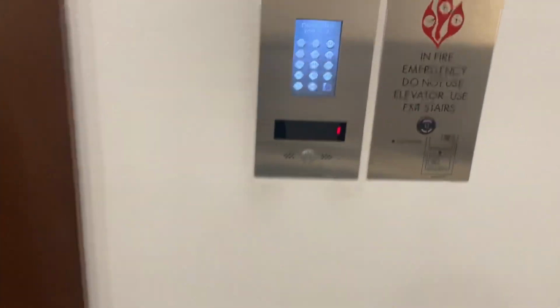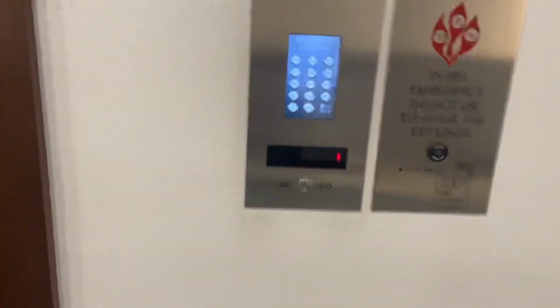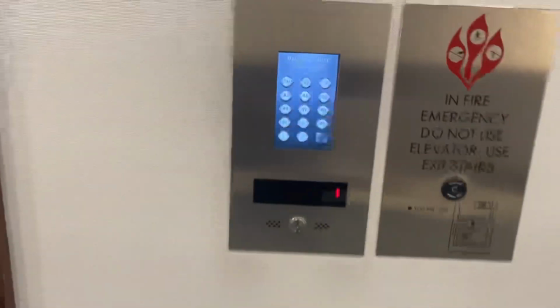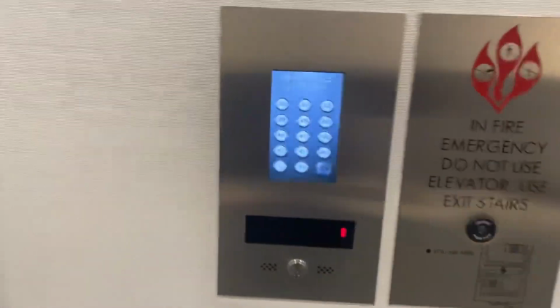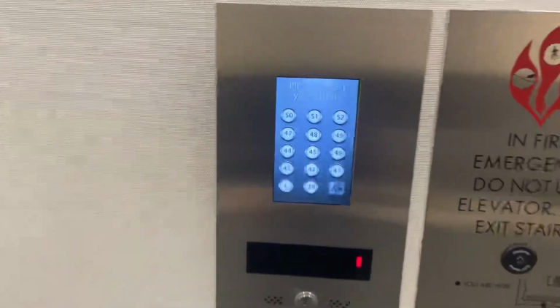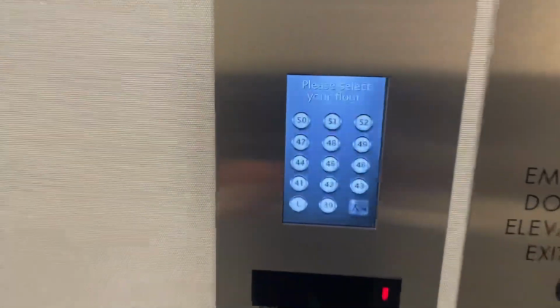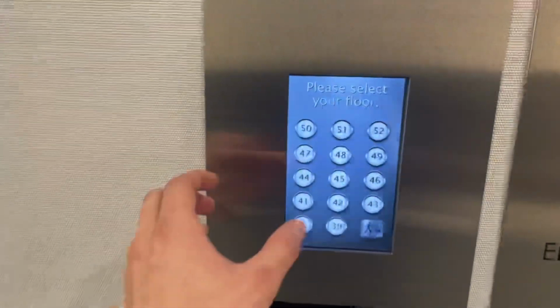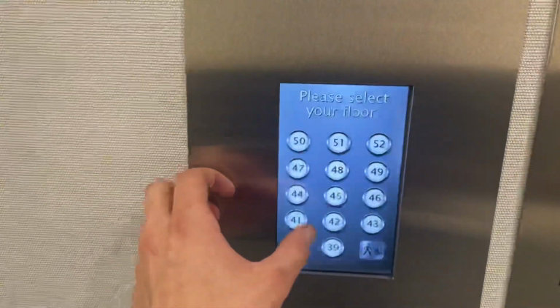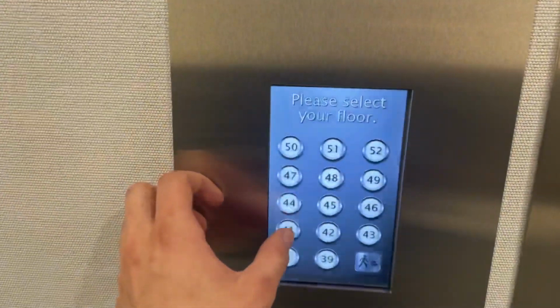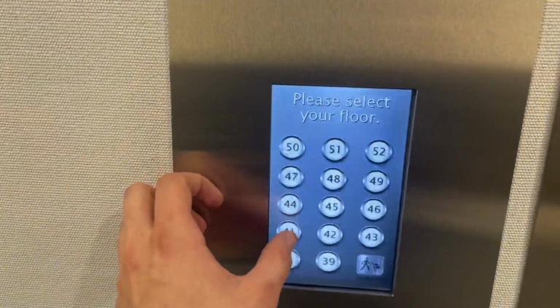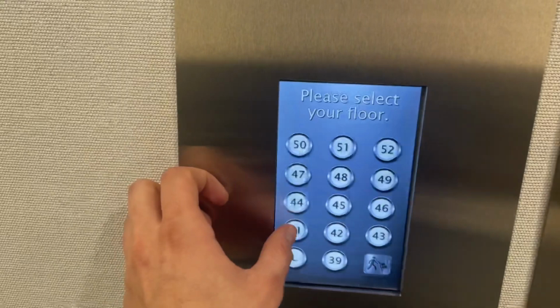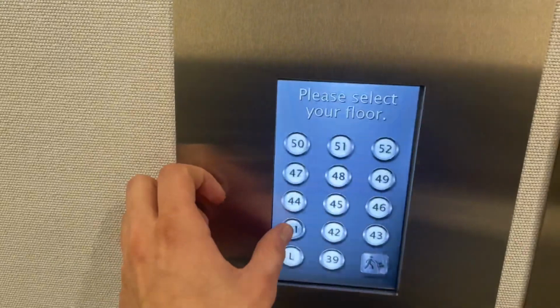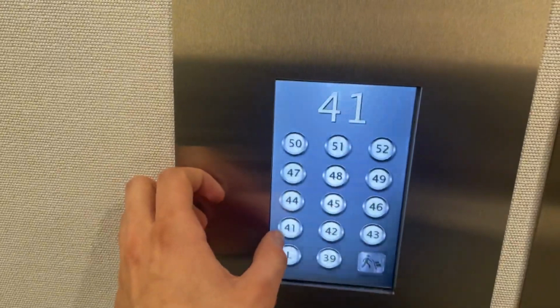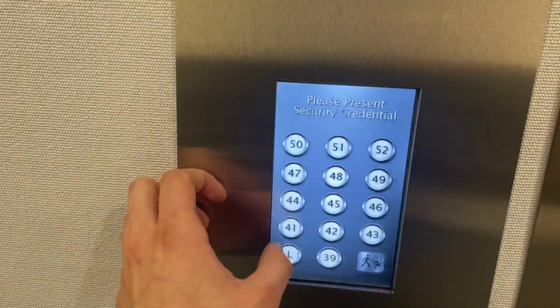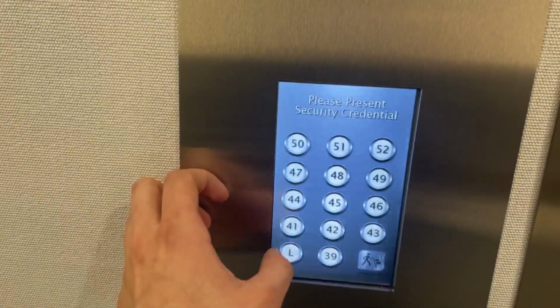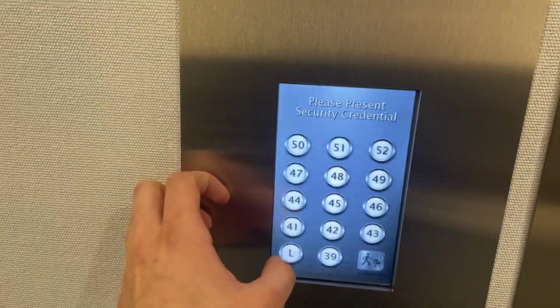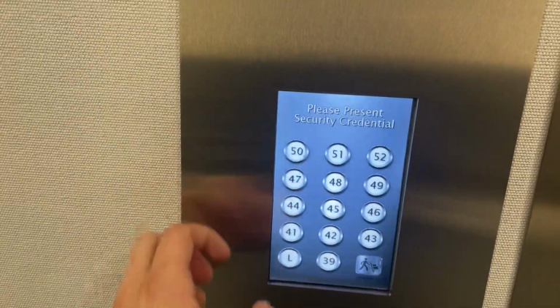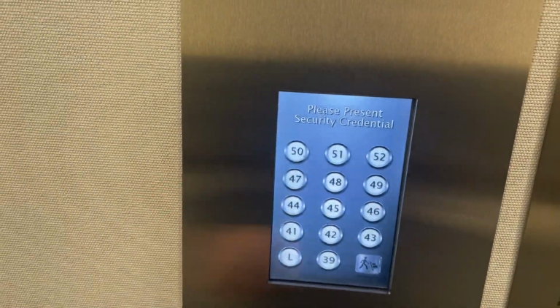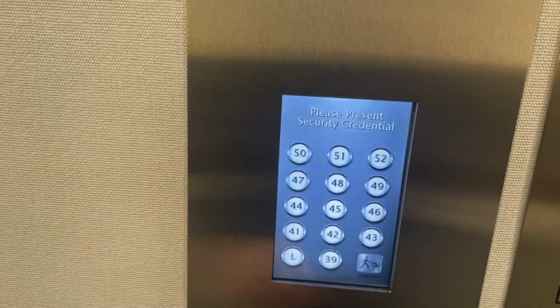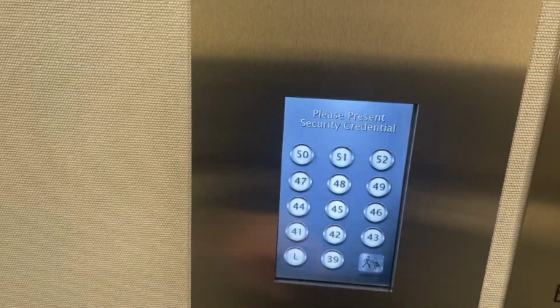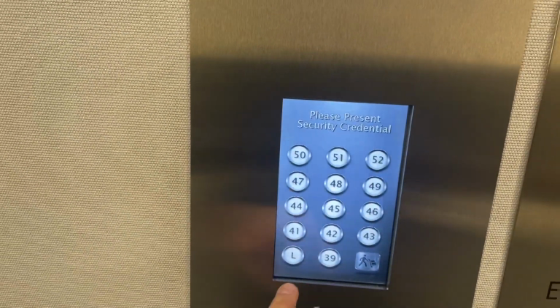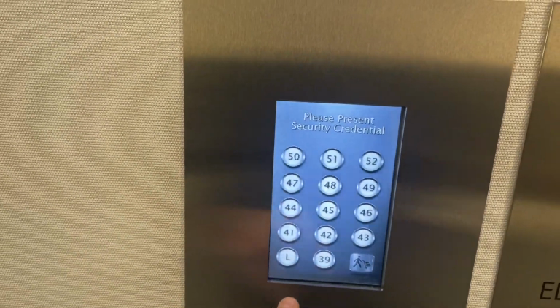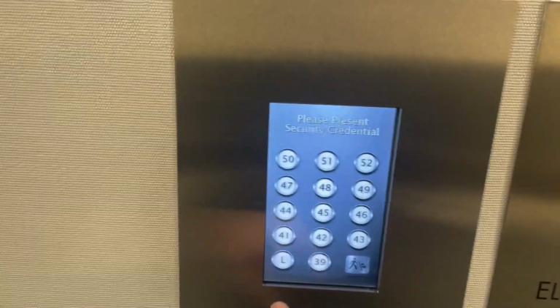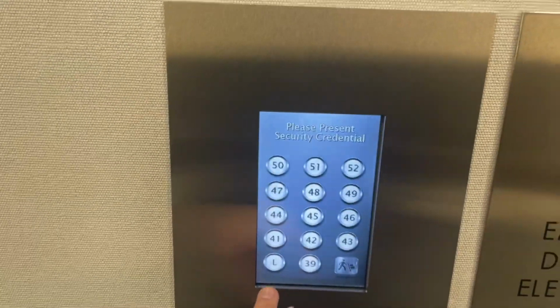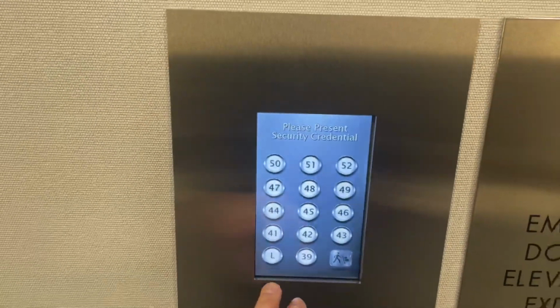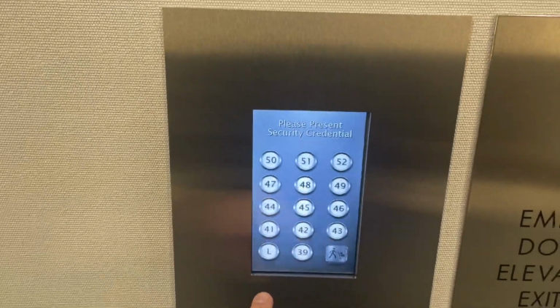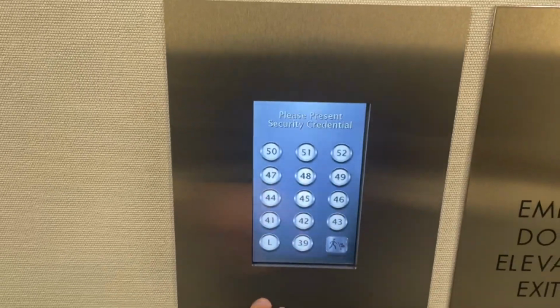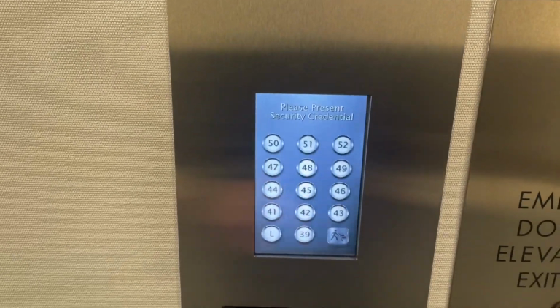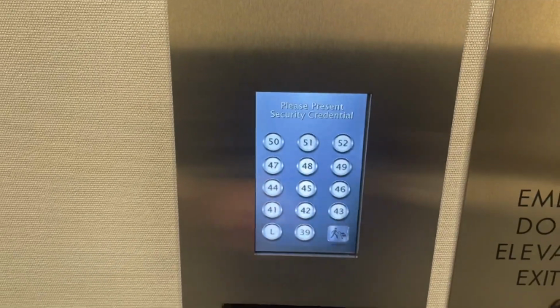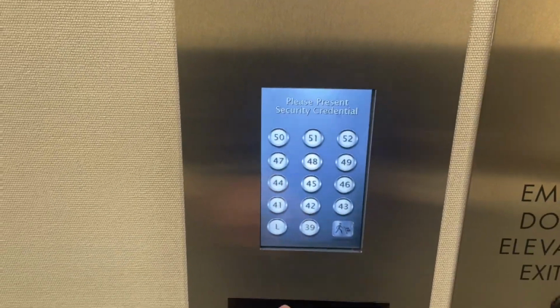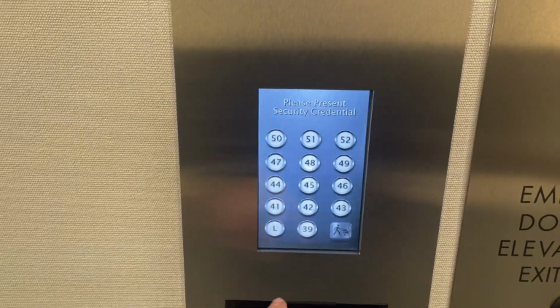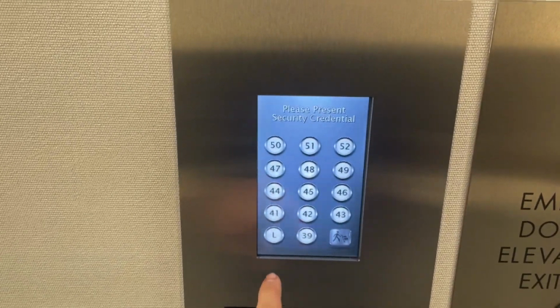I think 41. Dang. All right, let's go back down to L.